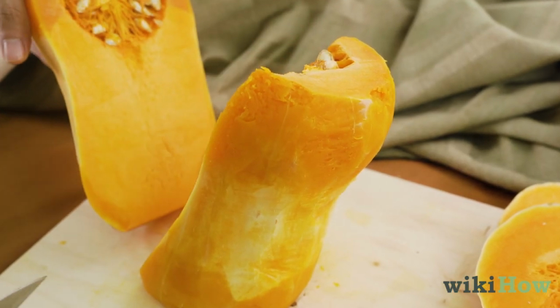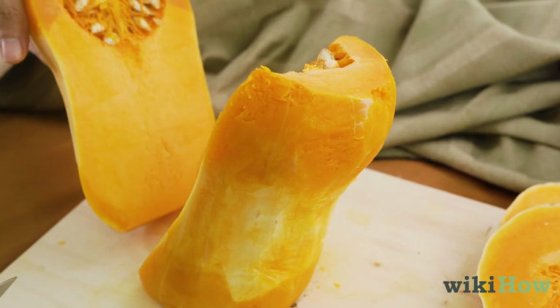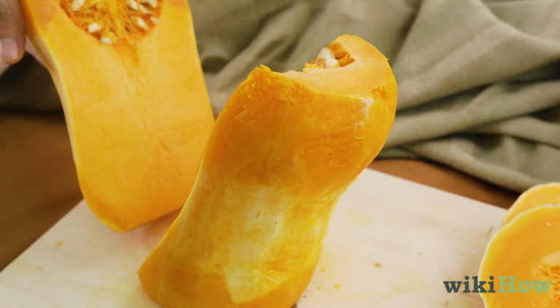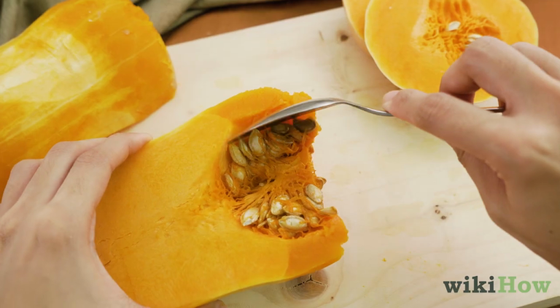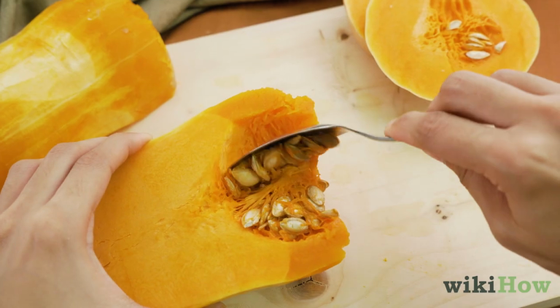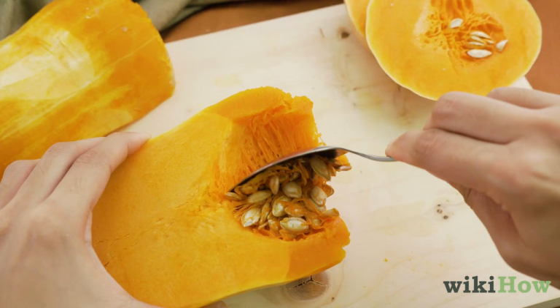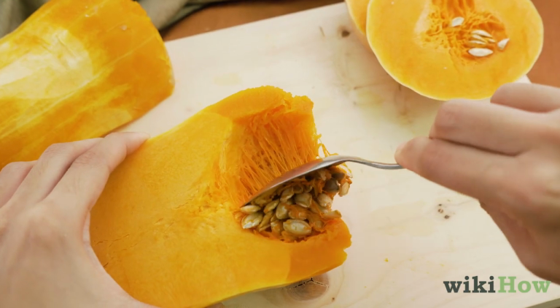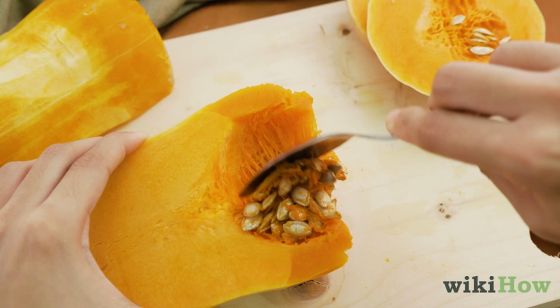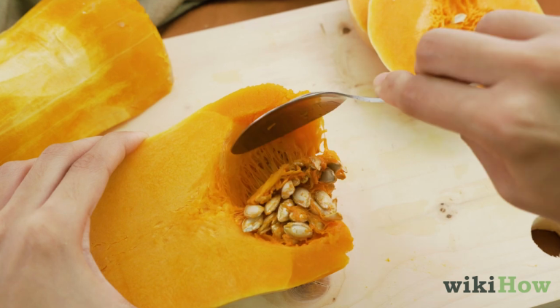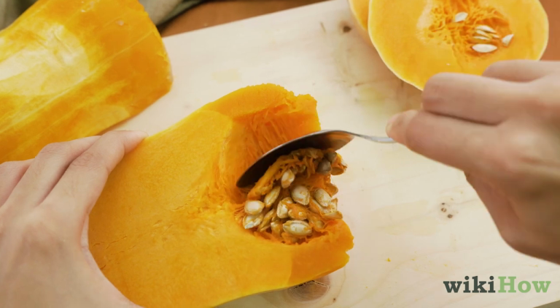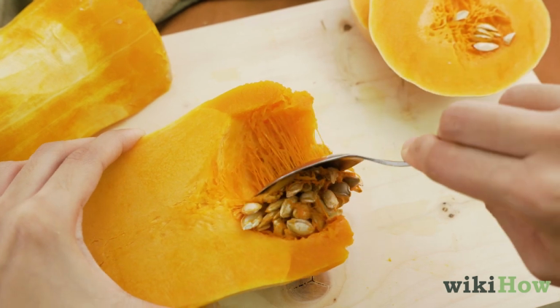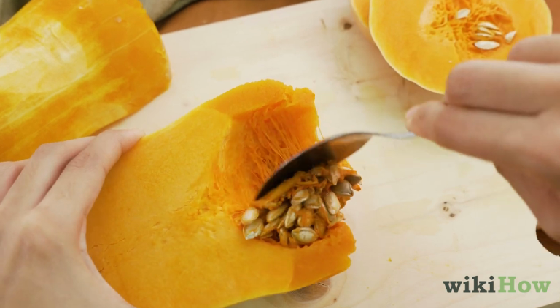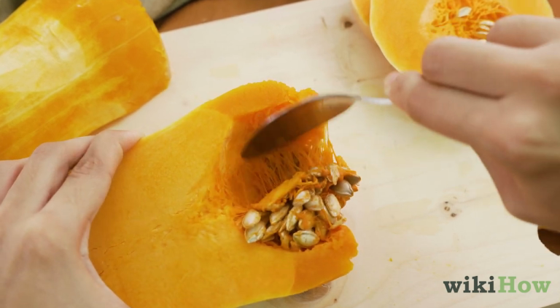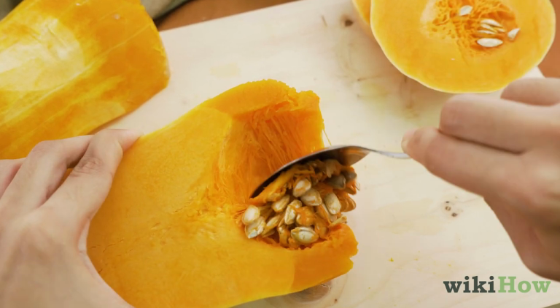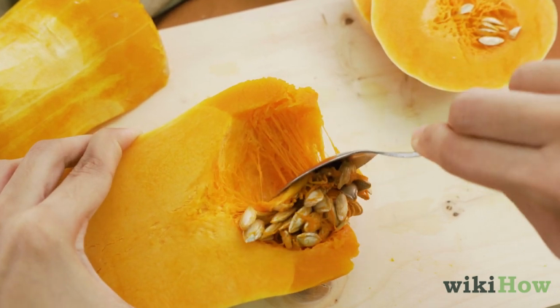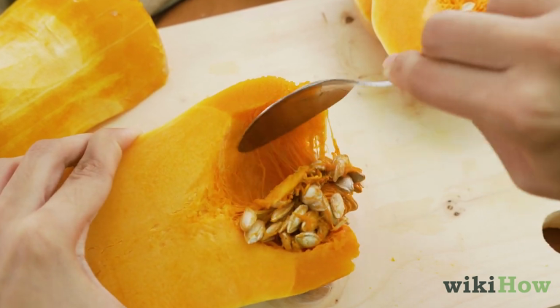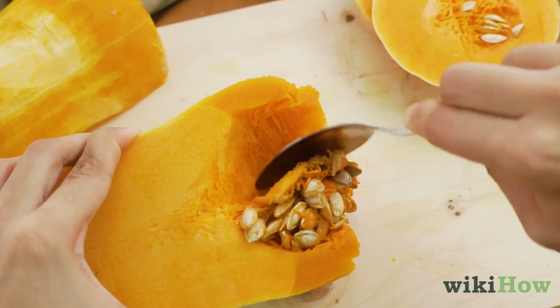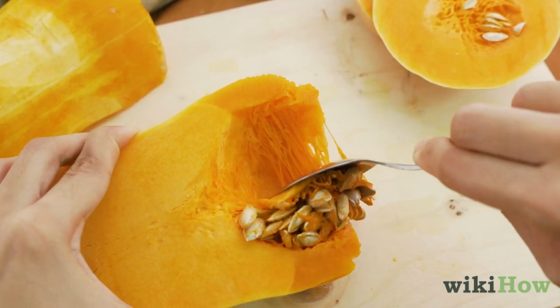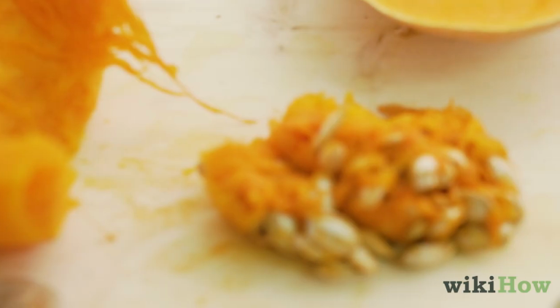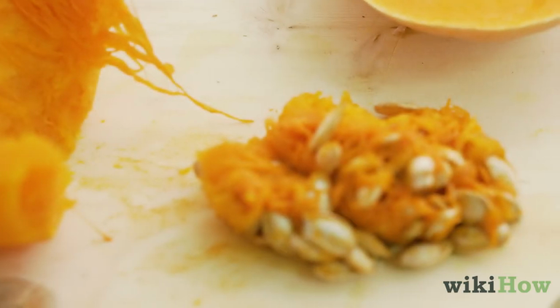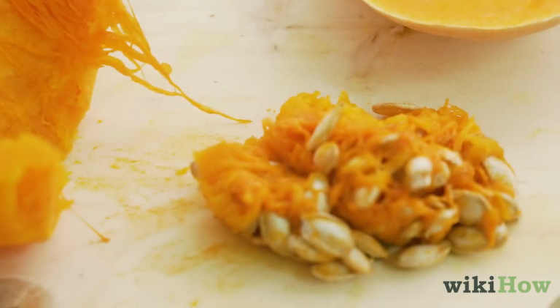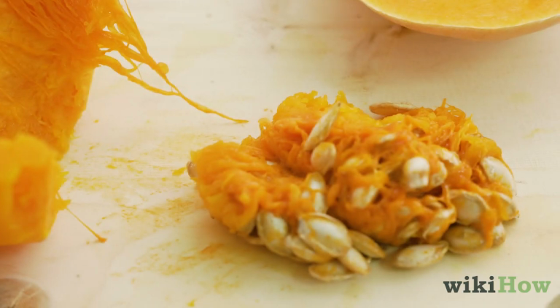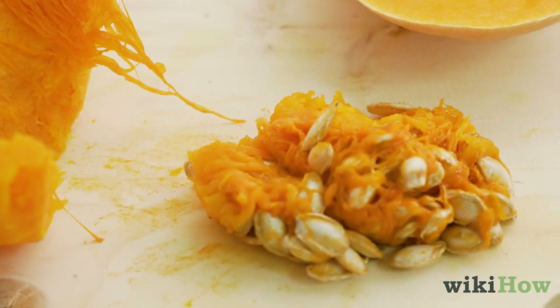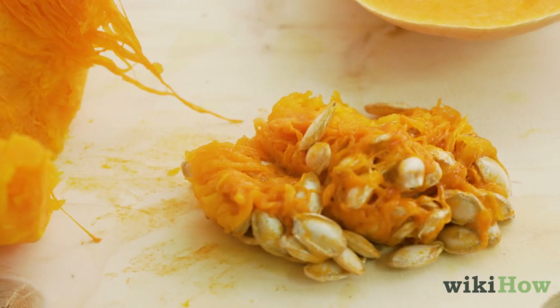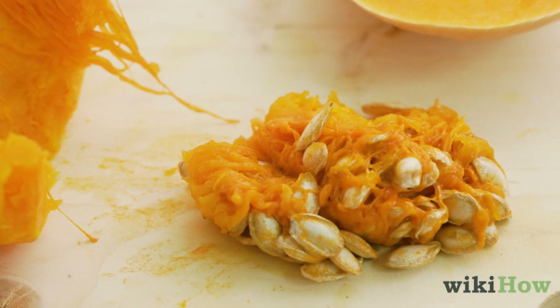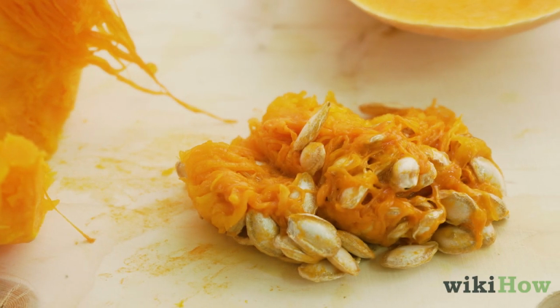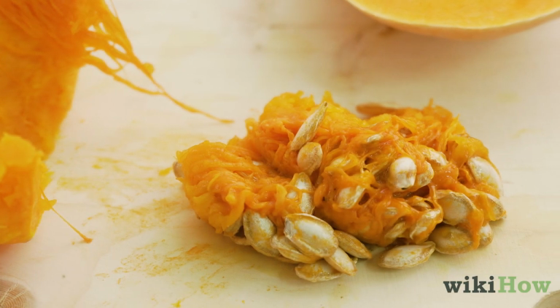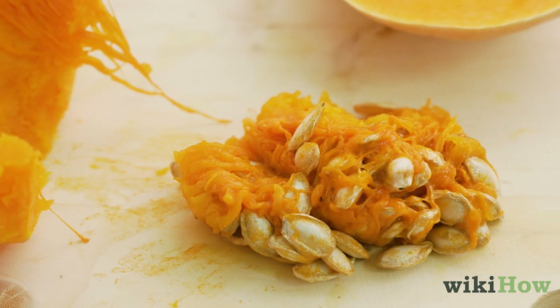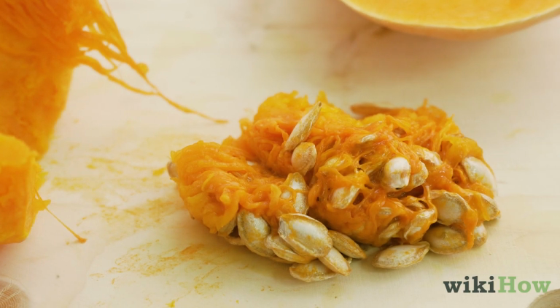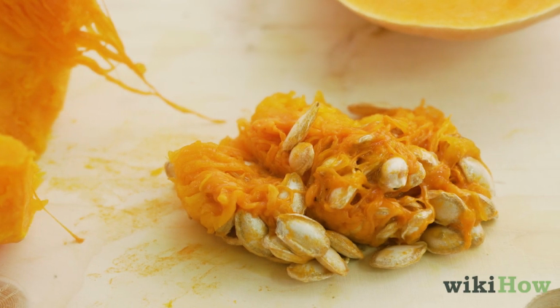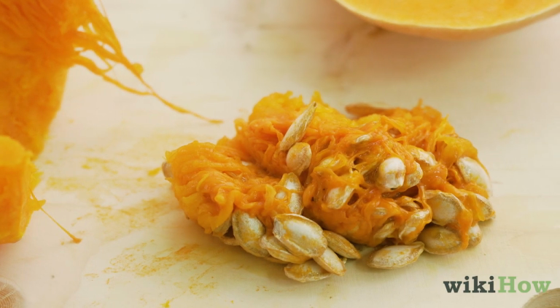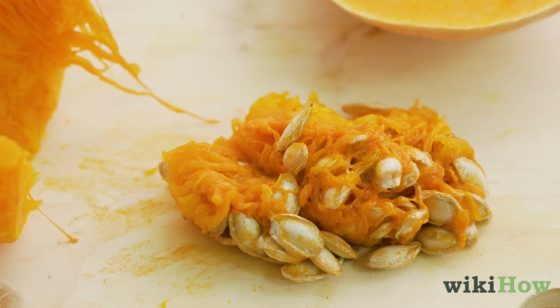Use a spoon to scoop out all the seeds in each half, then discard them, or set them aside to toast later.